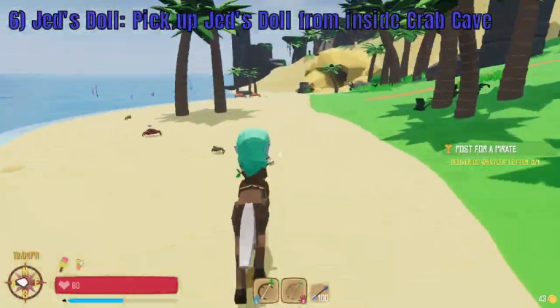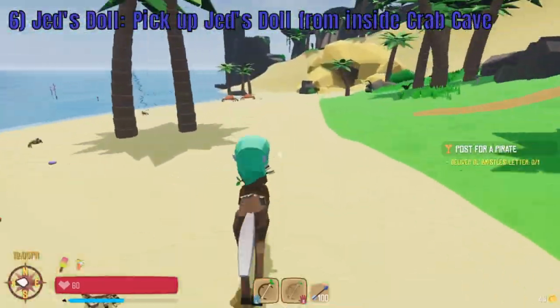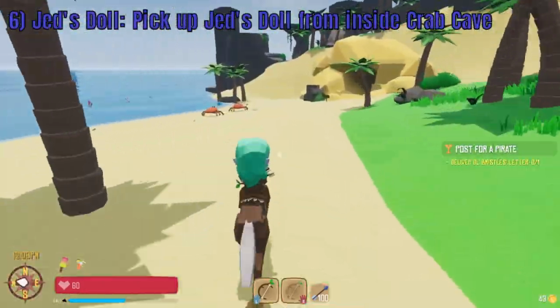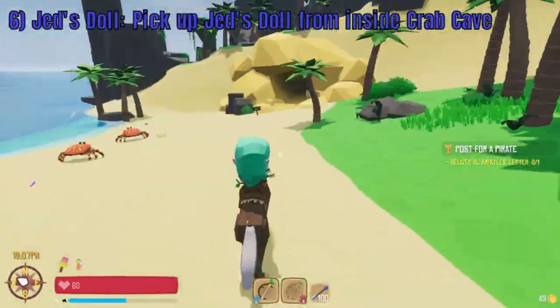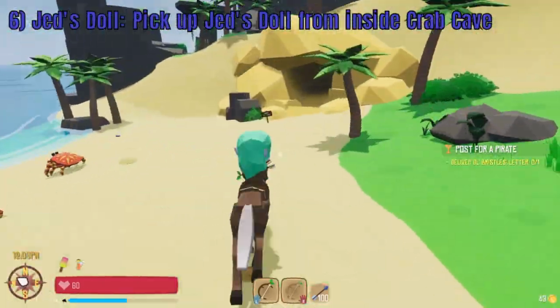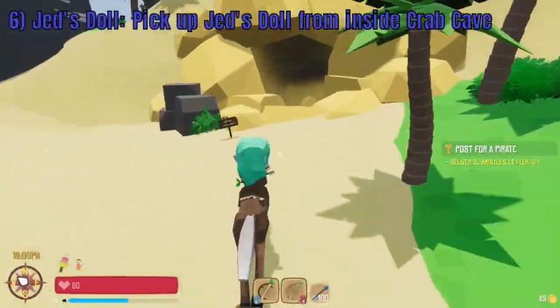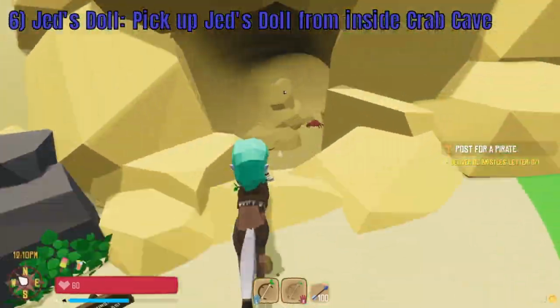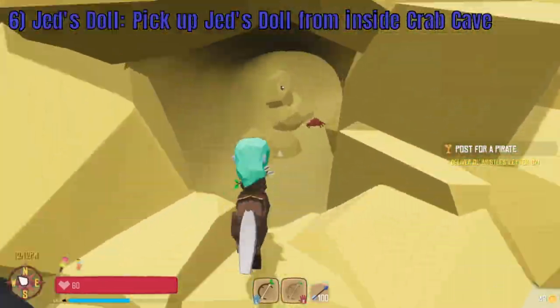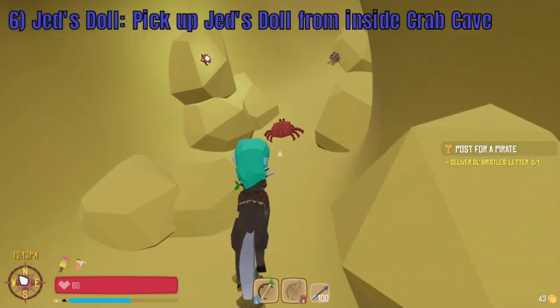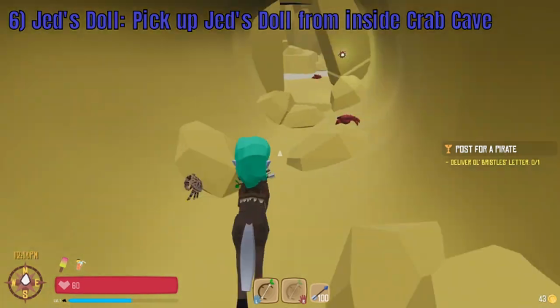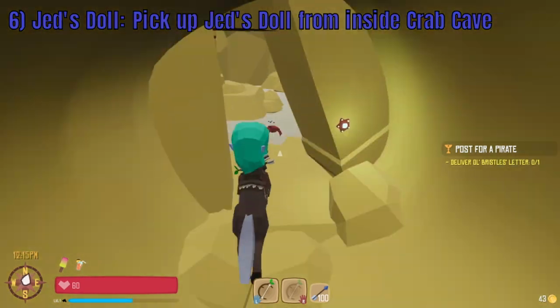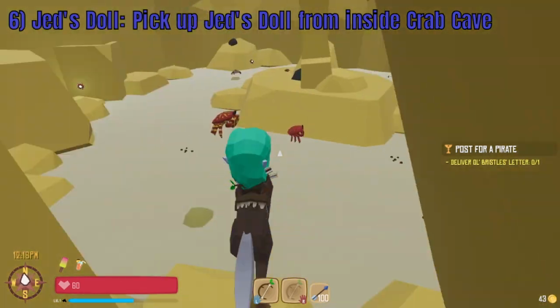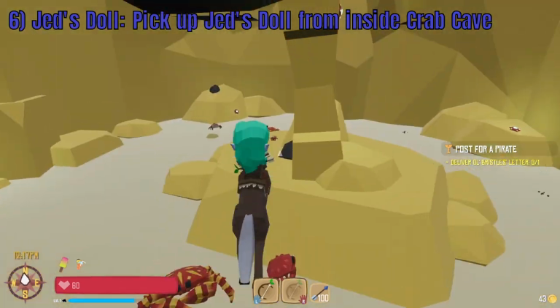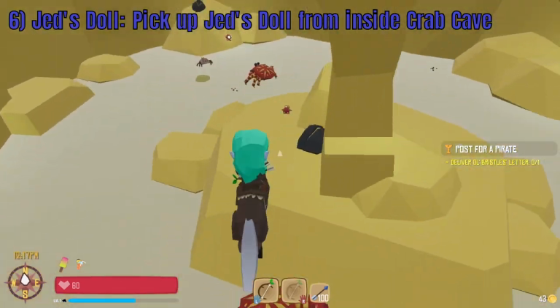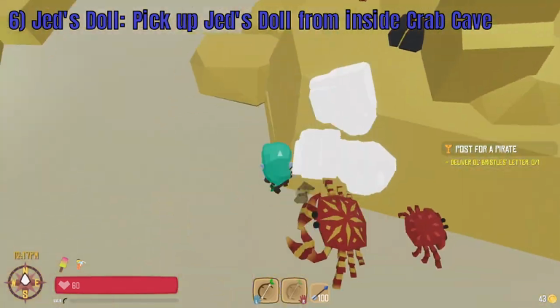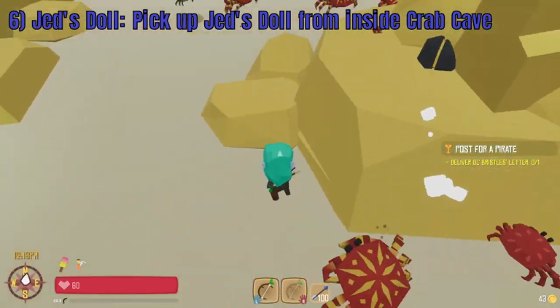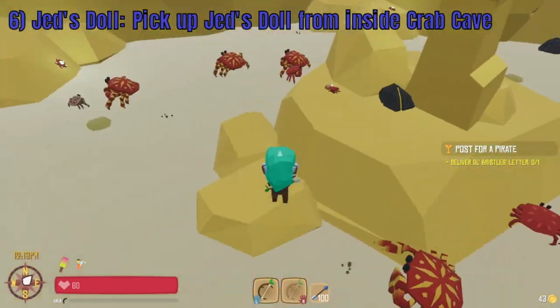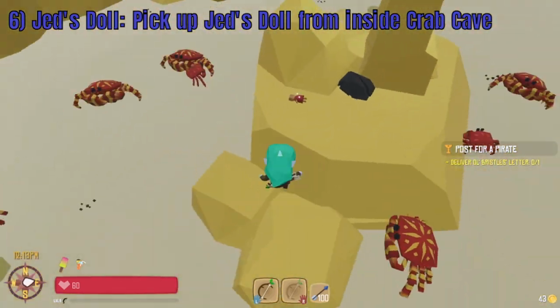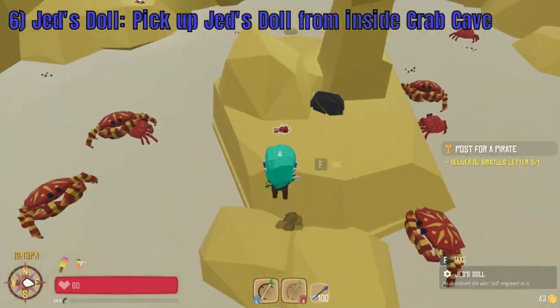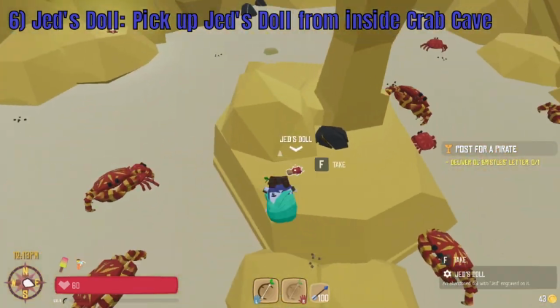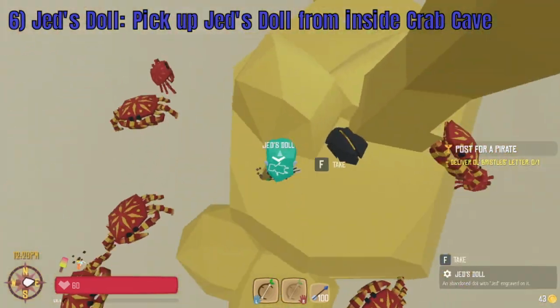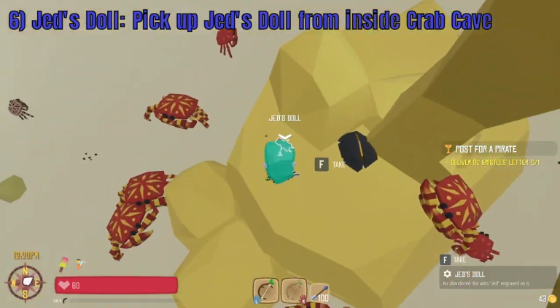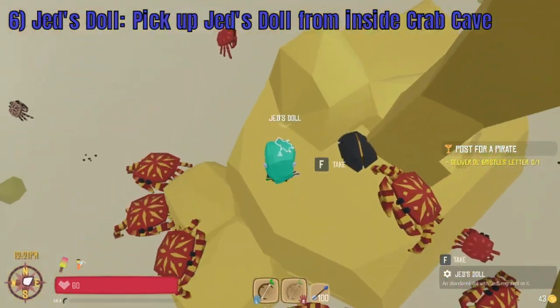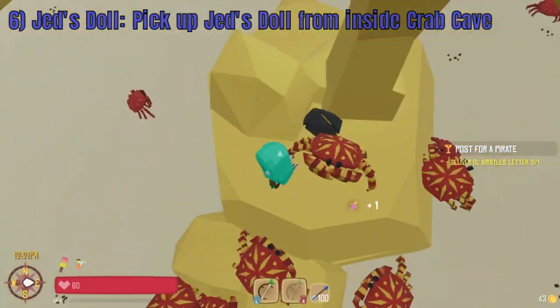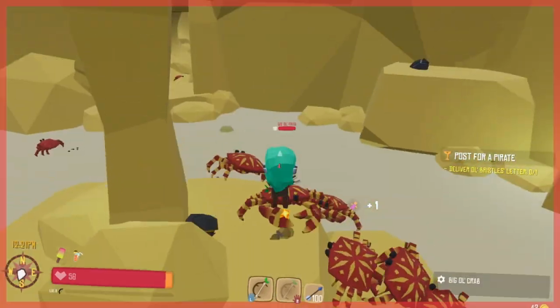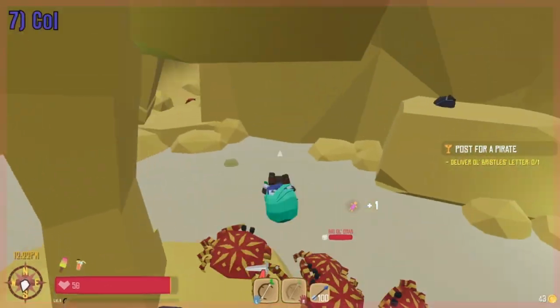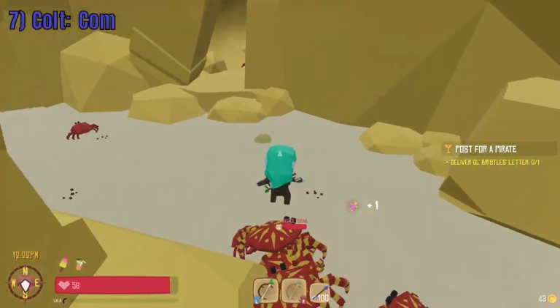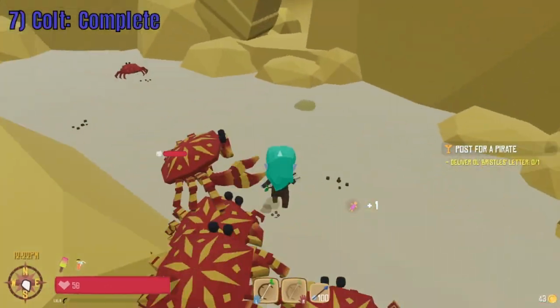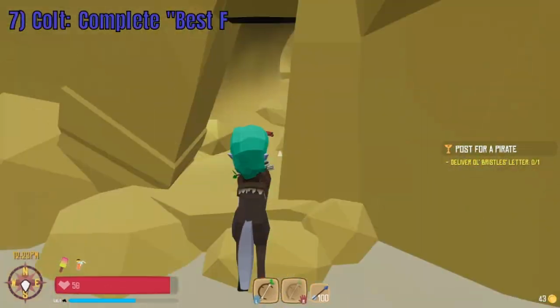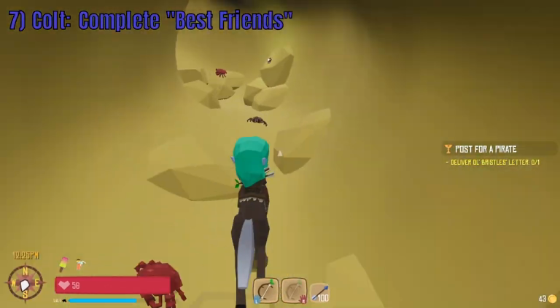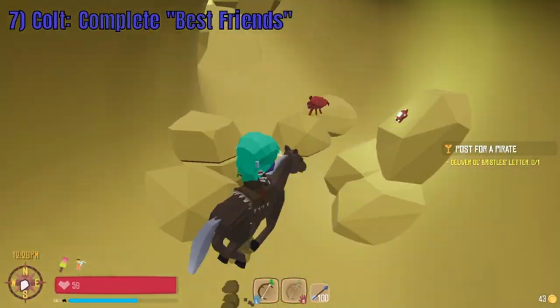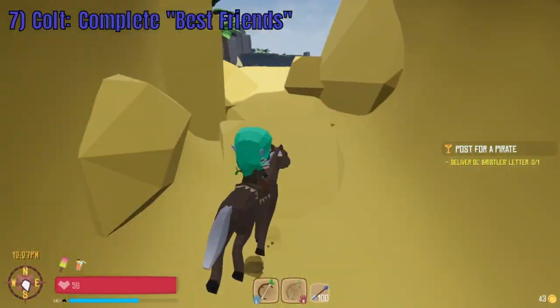Enter the cave and pick up Jed's doll. When you have the doll, head north to Ramshackle Reef where you will find Colt at the reef.